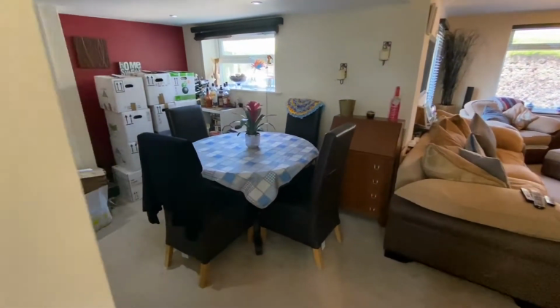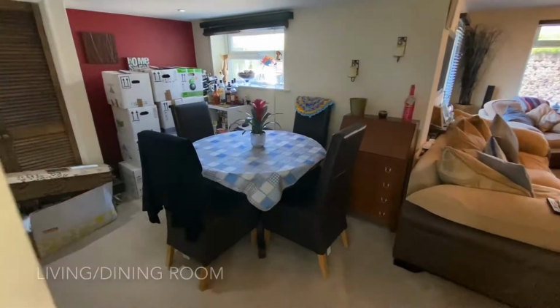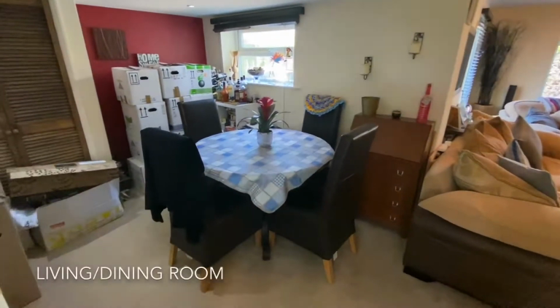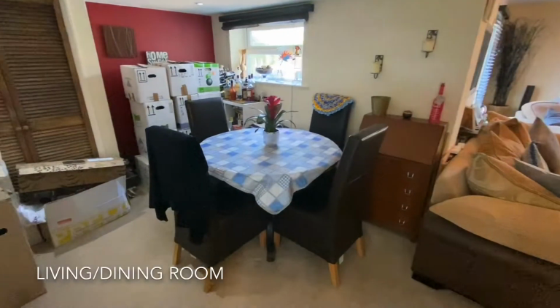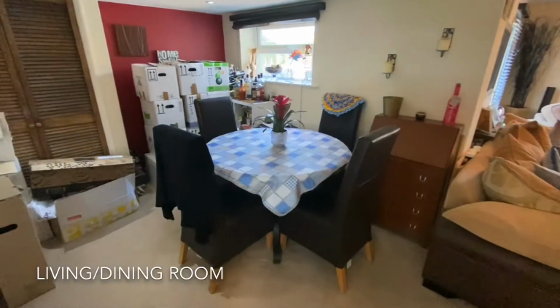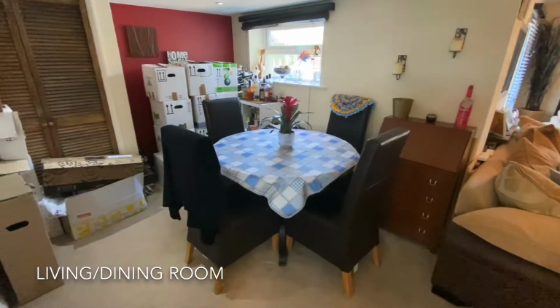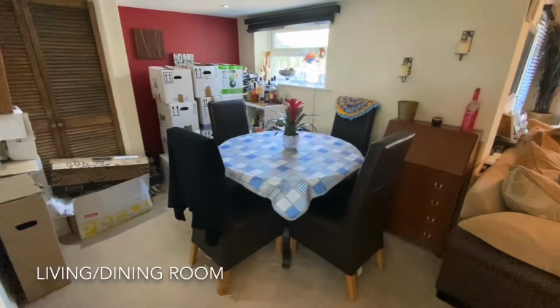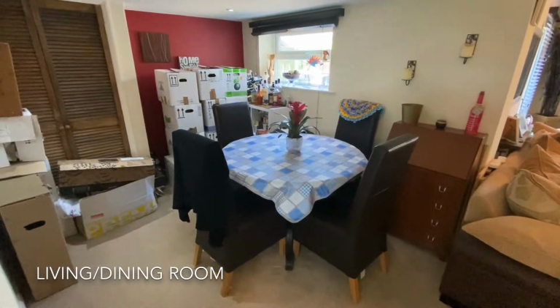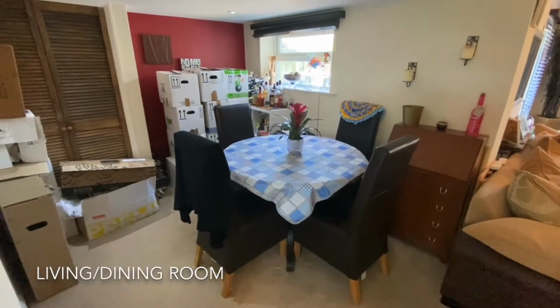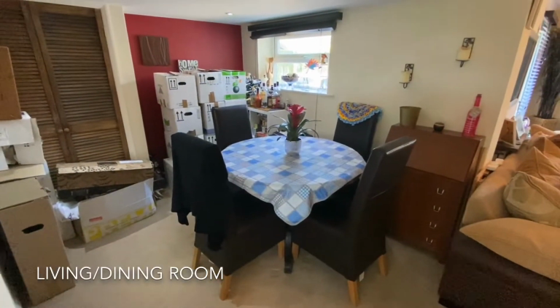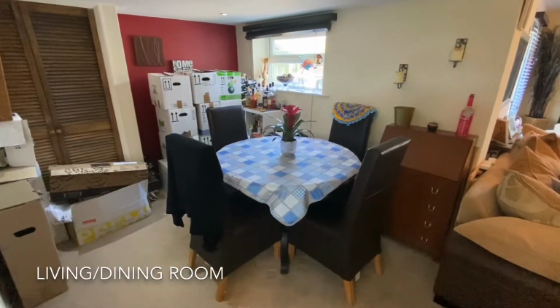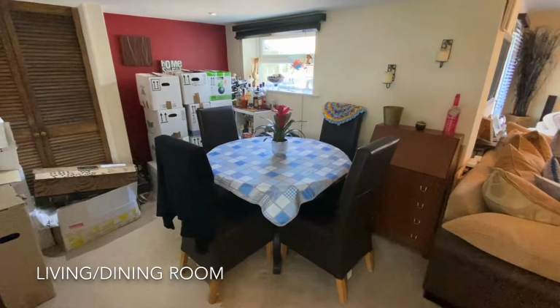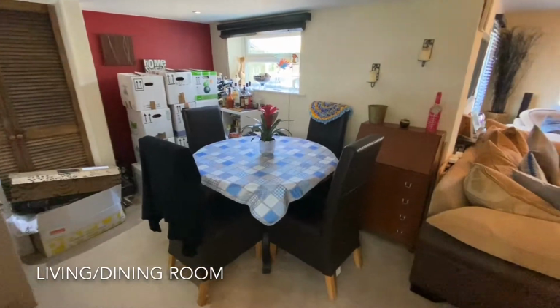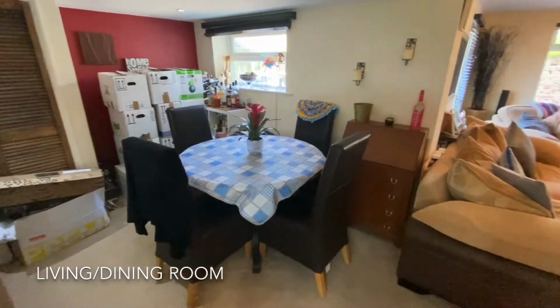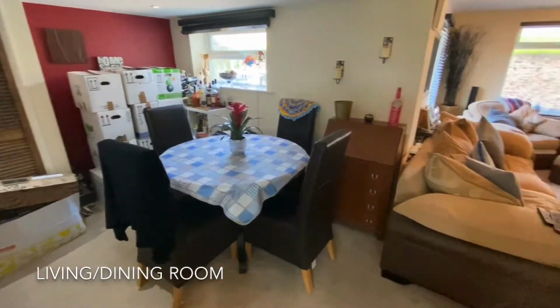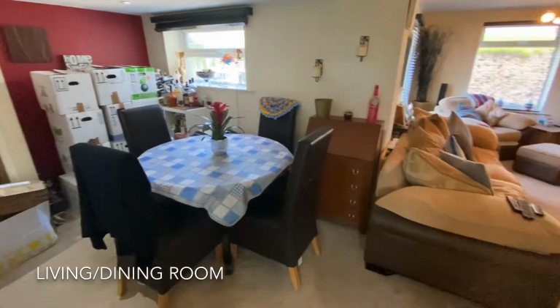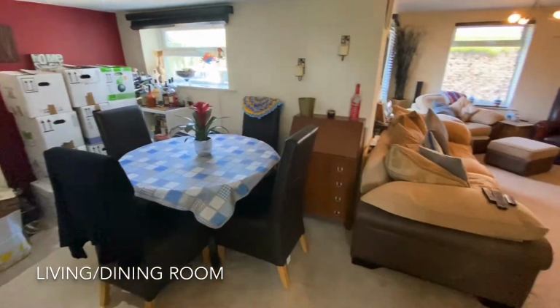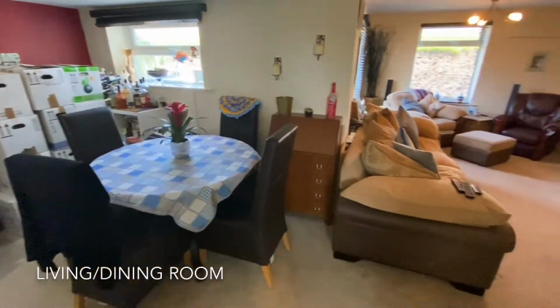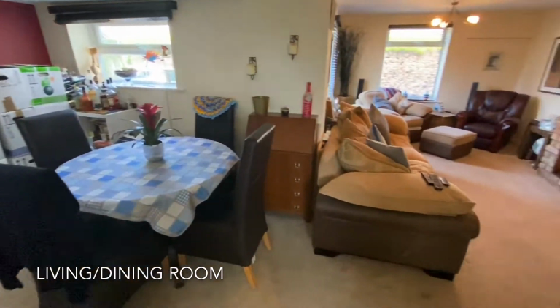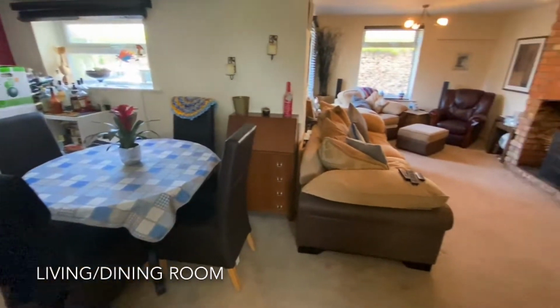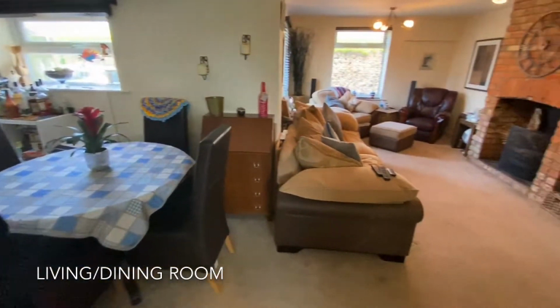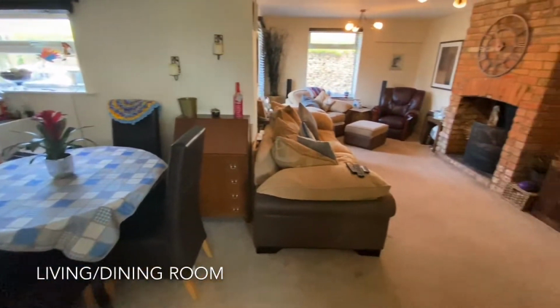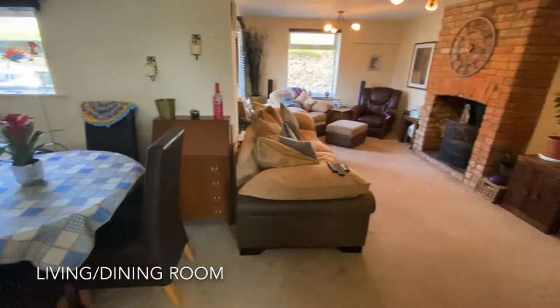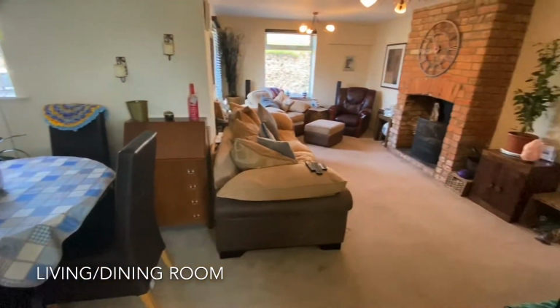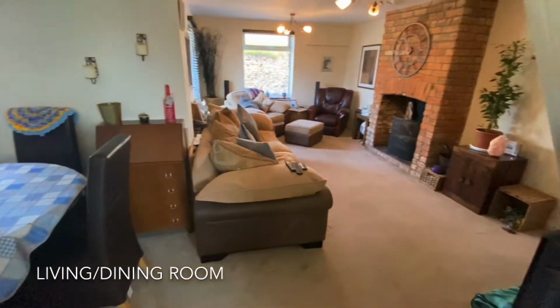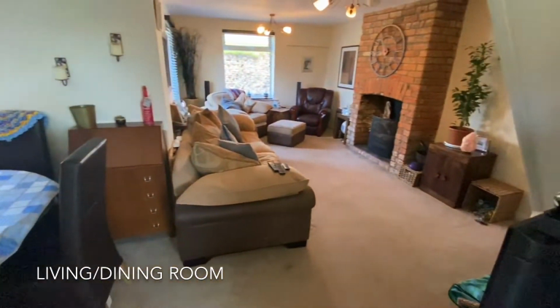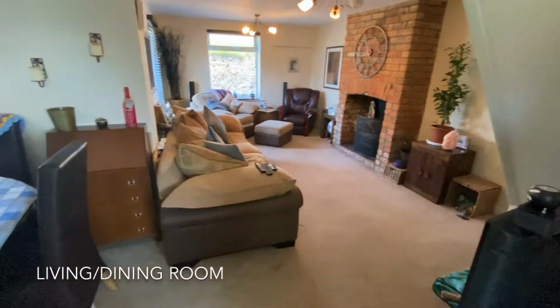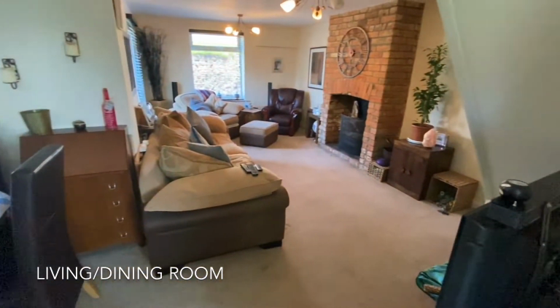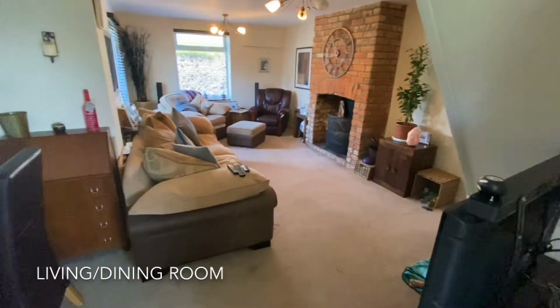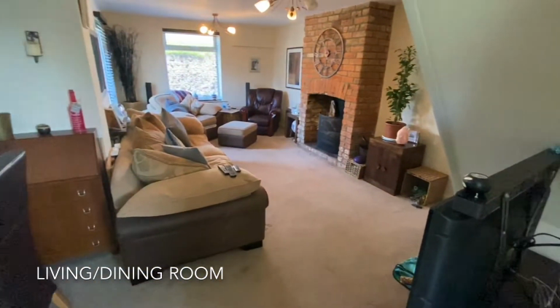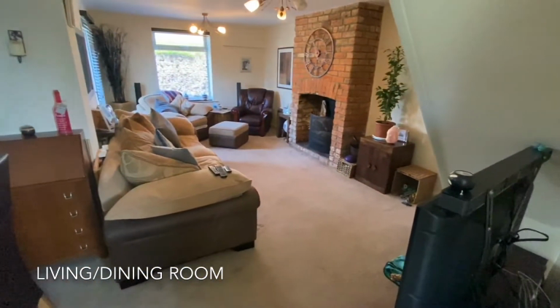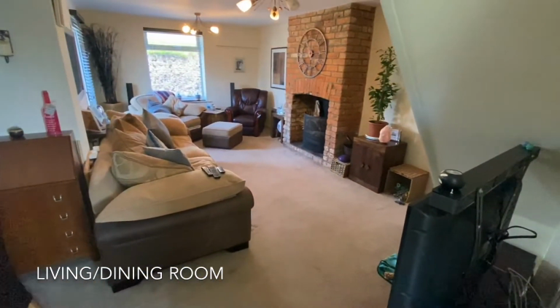To the front of the property, an L-shaped spacious living diner is found.